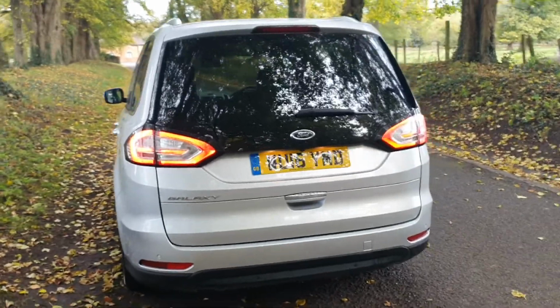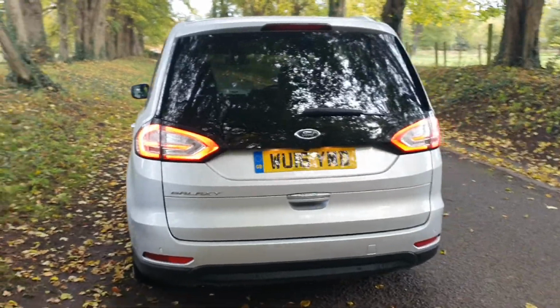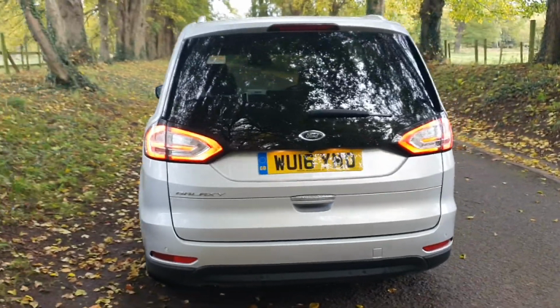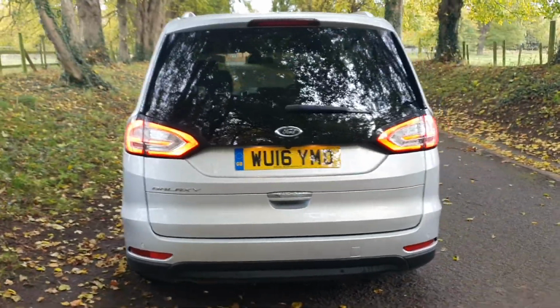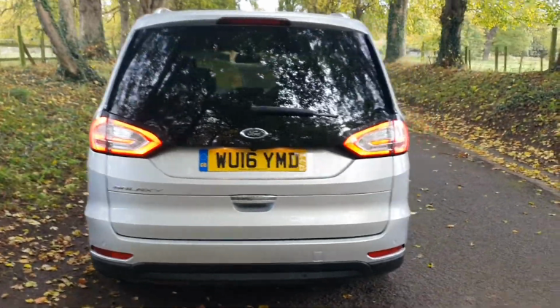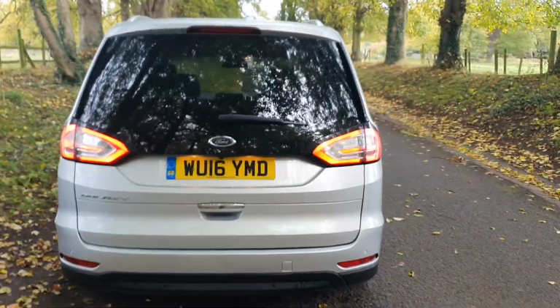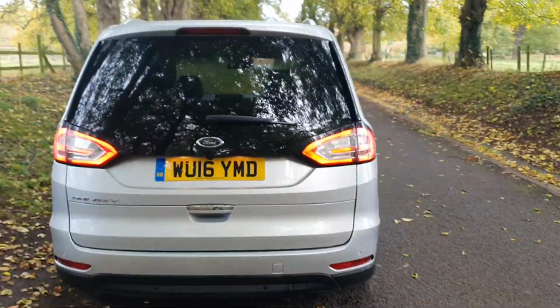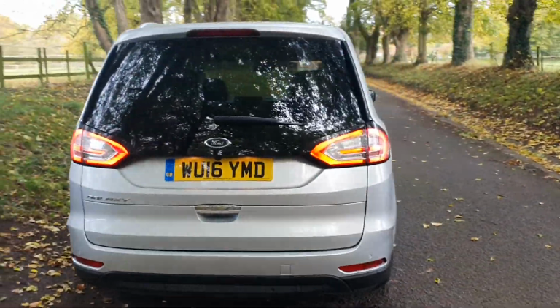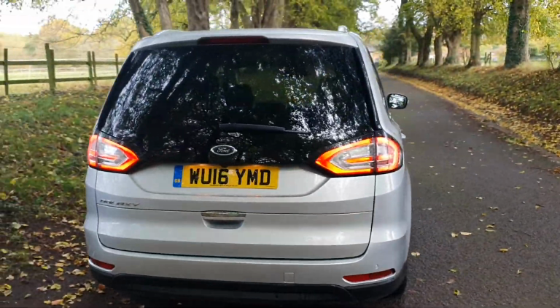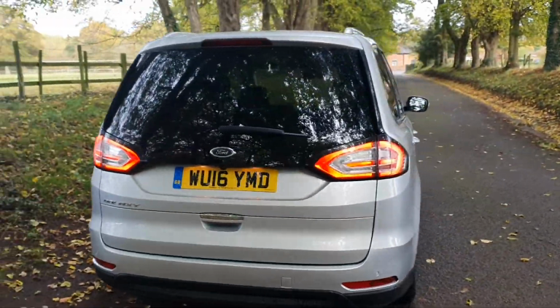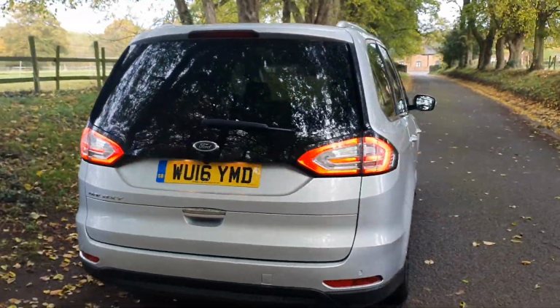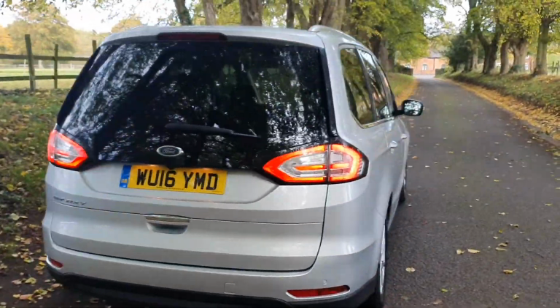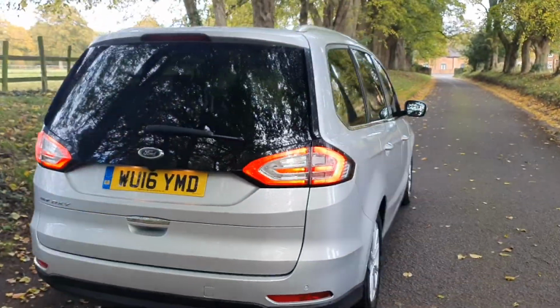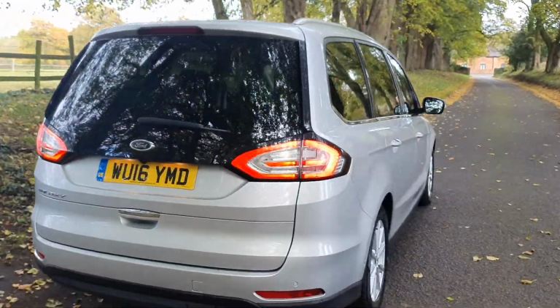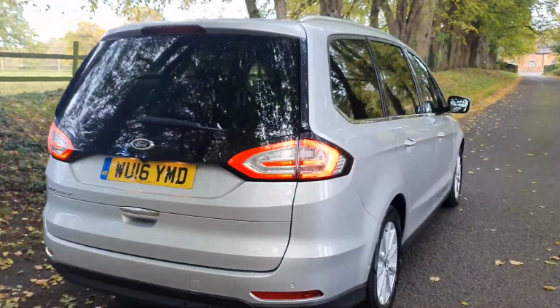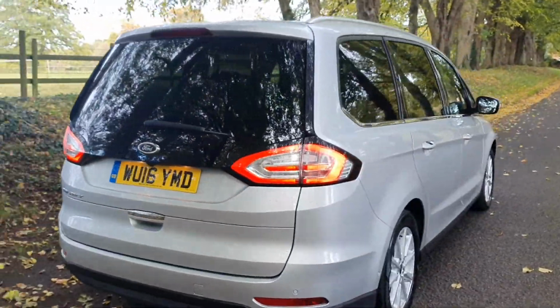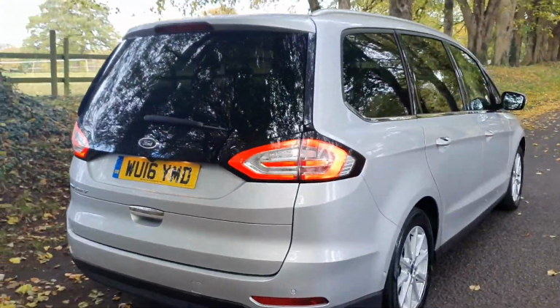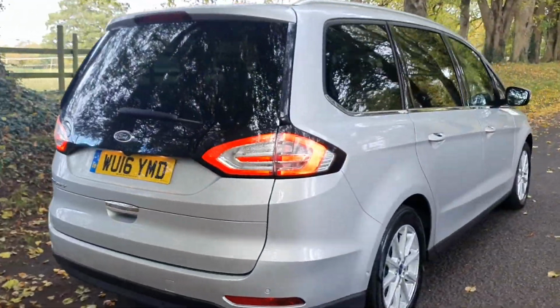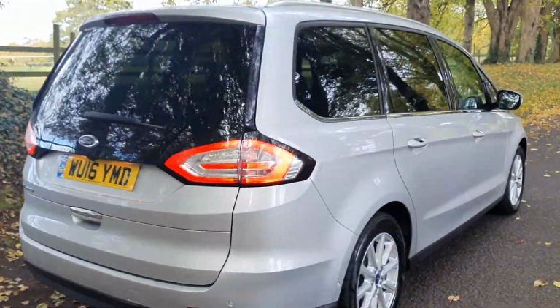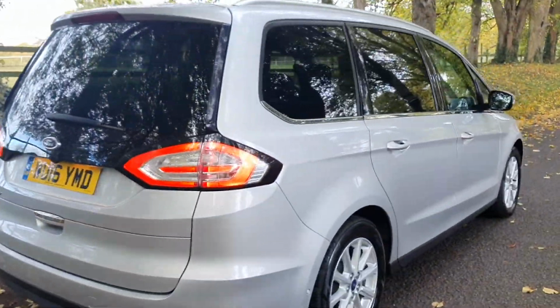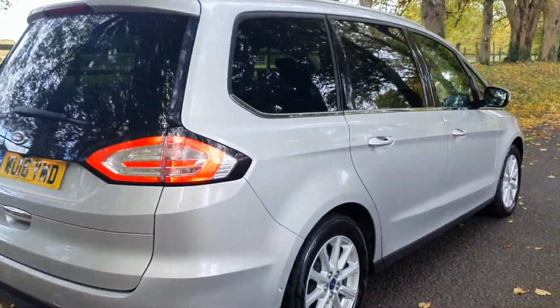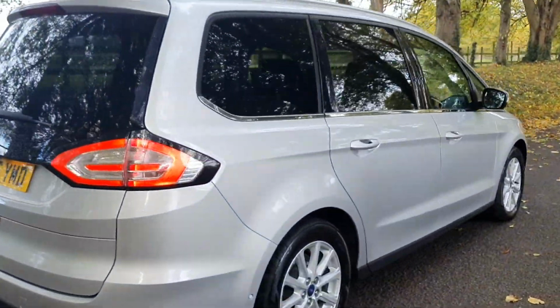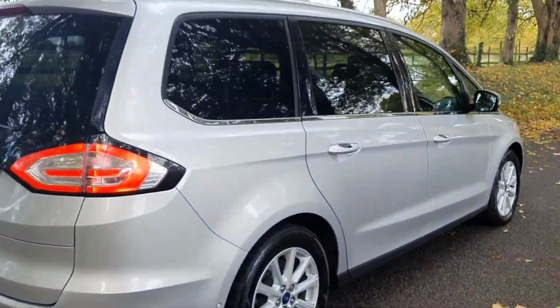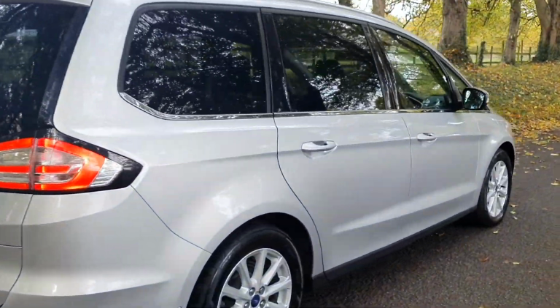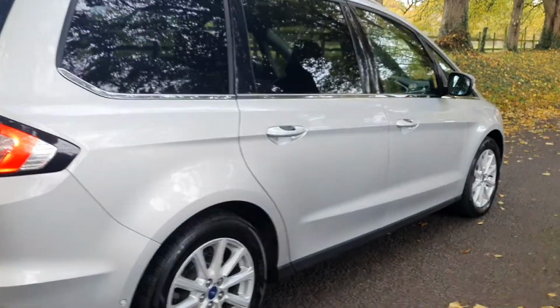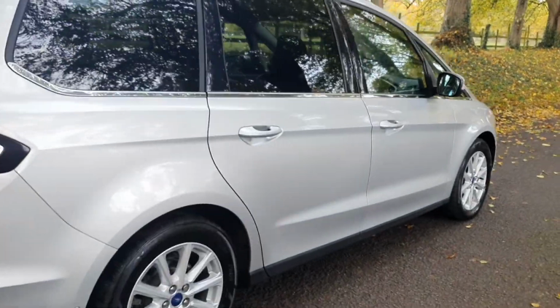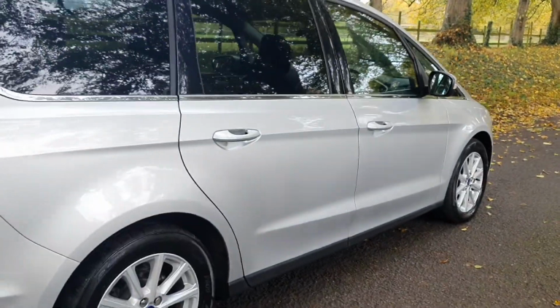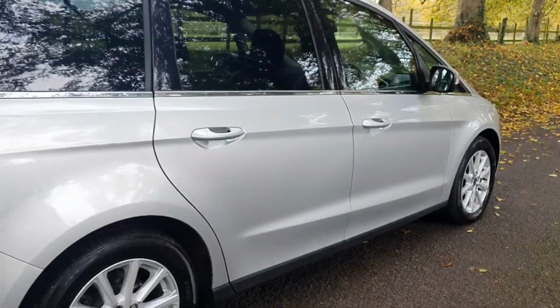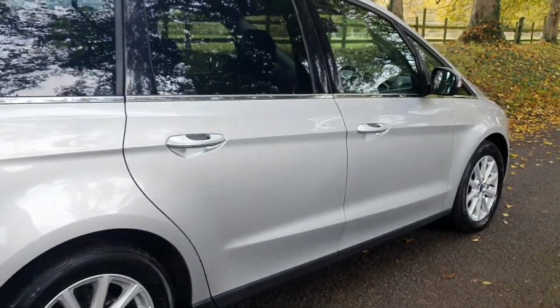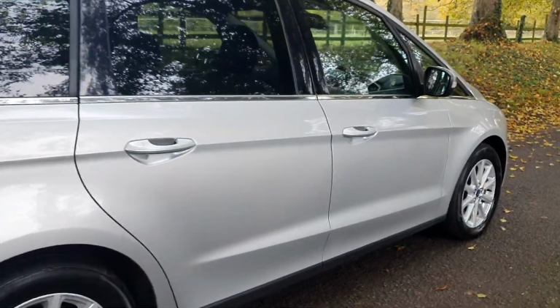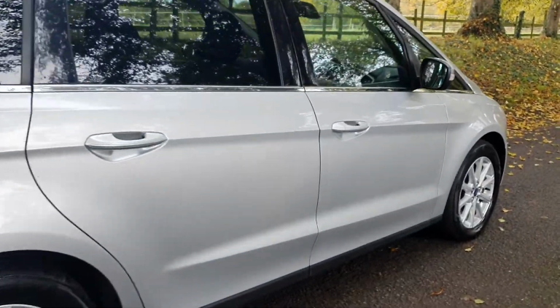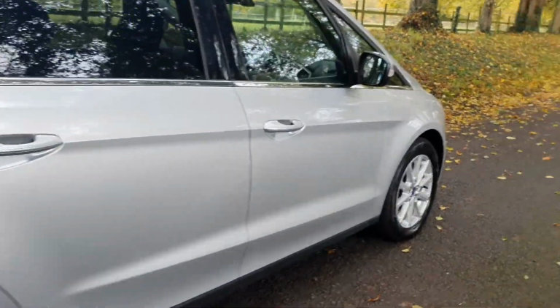Two keys, service history, comes with a fresh MOT, all HPI clear — as all of our vehicles are. Can have a look inside.